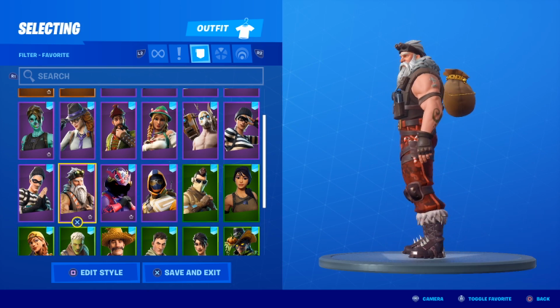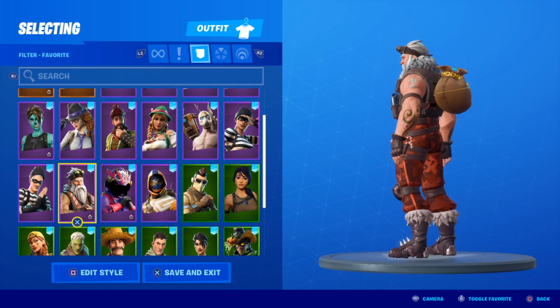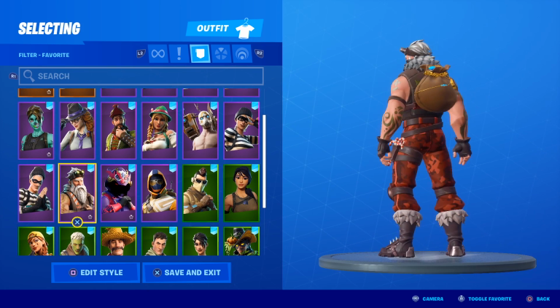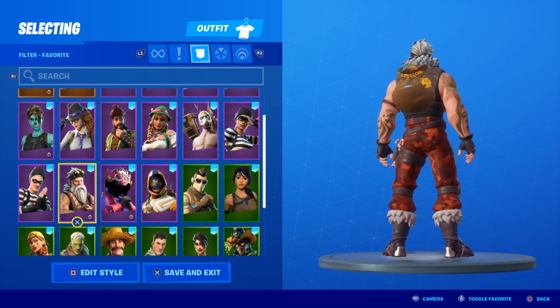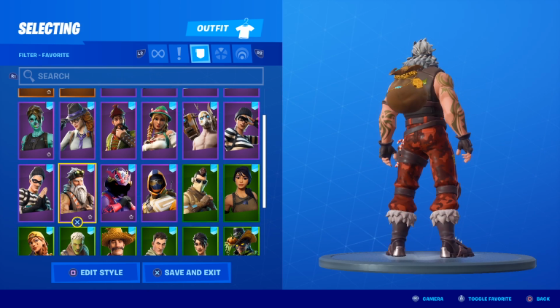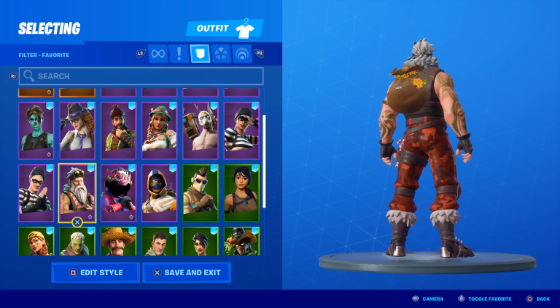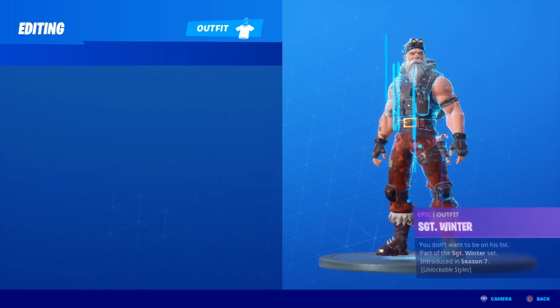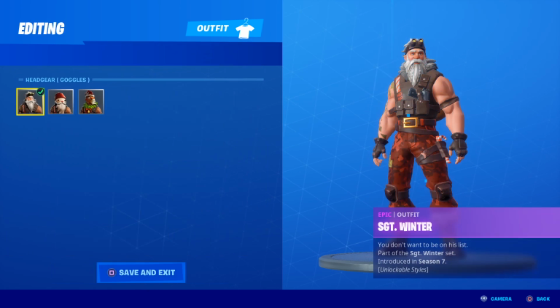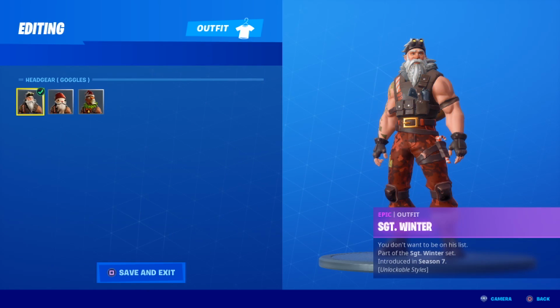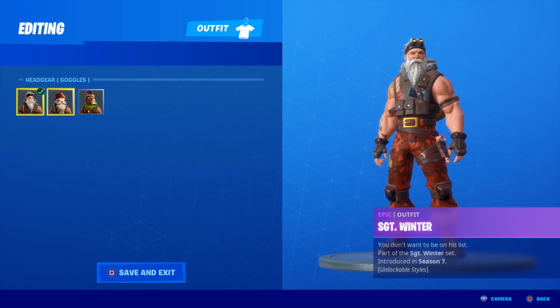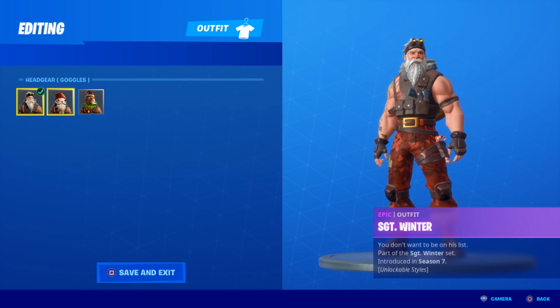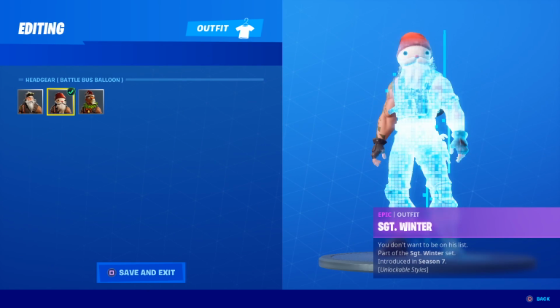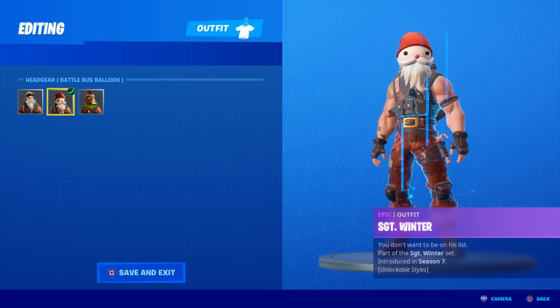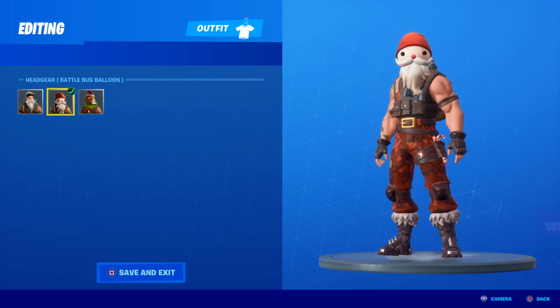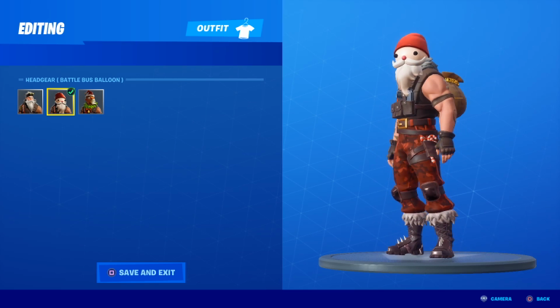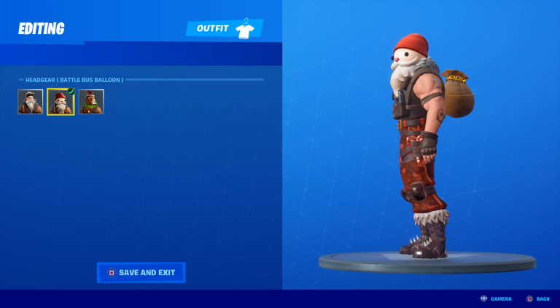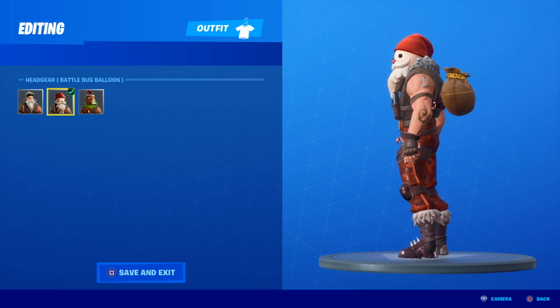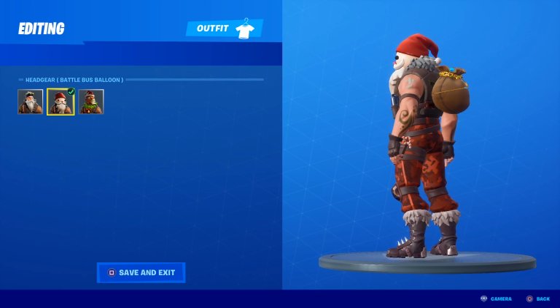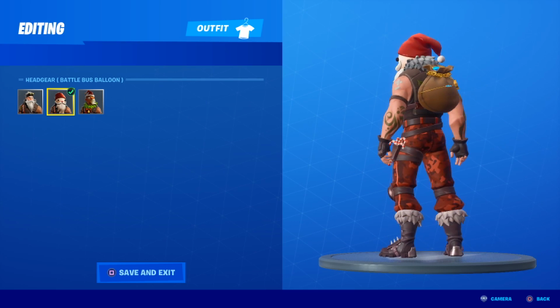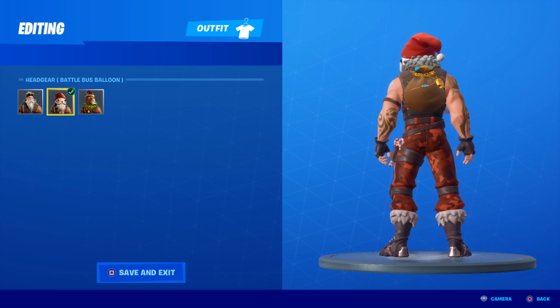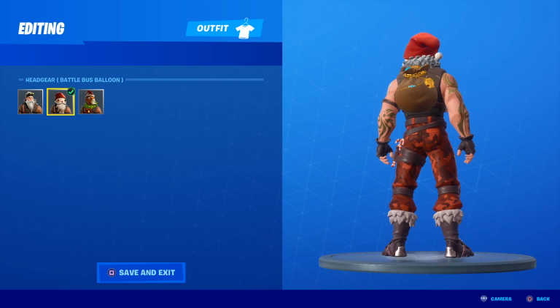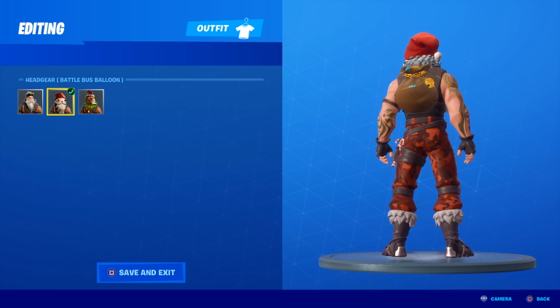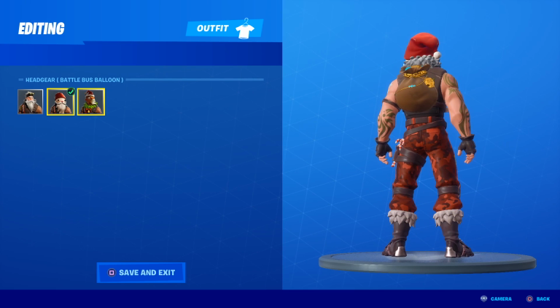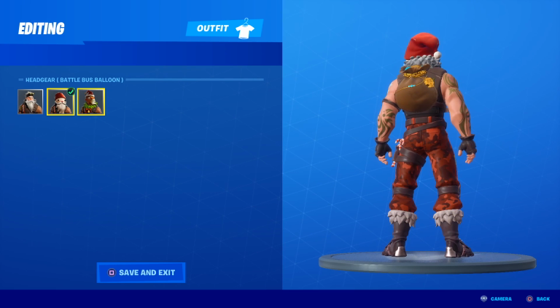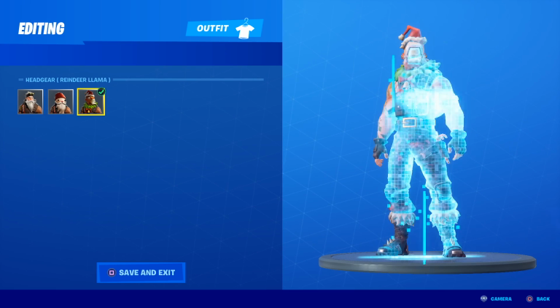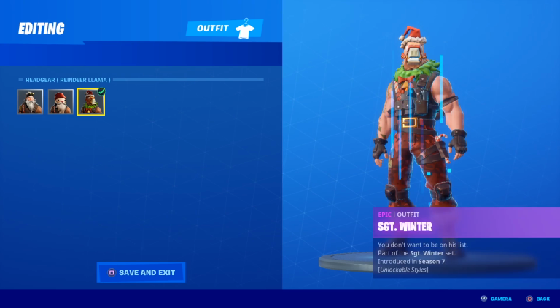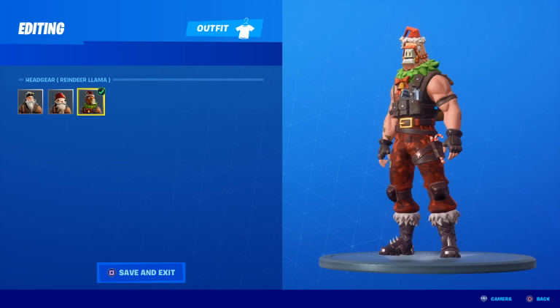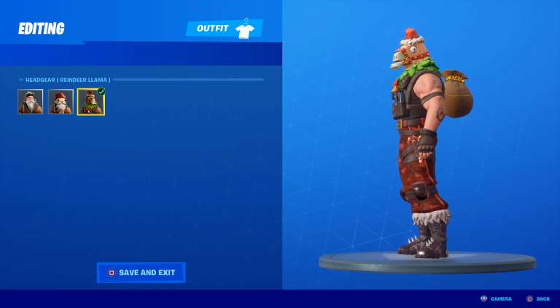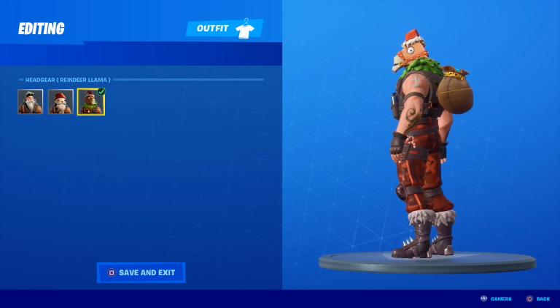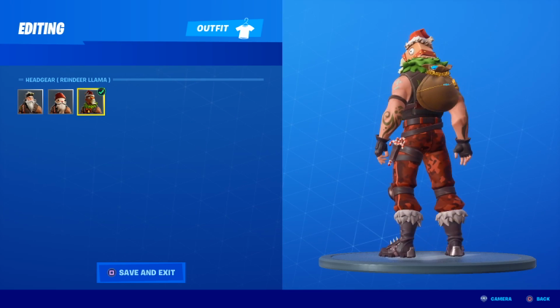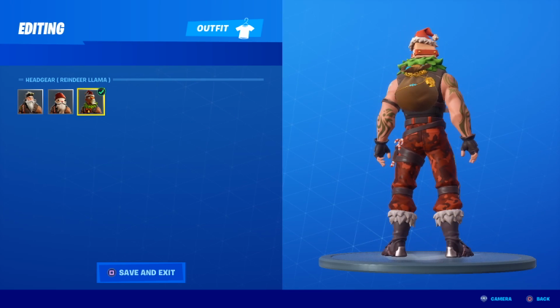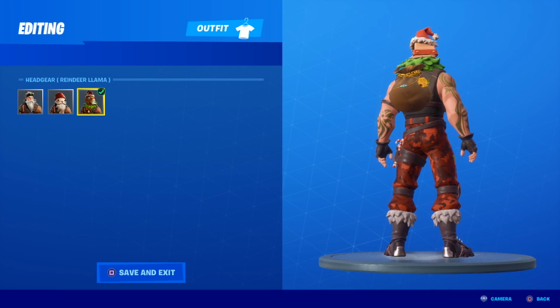We have Scoundrel in the house. Sergeant Winter - he kind of looks like he might be giving away gold instead of presents. I mean, who wouldn't take gold over a present? I'm just saying.